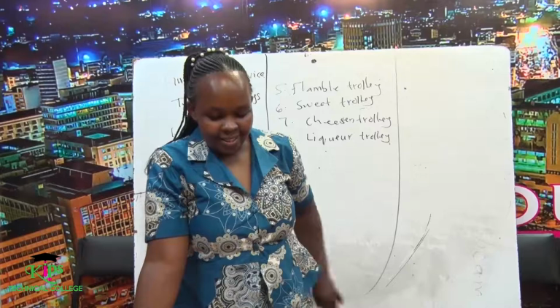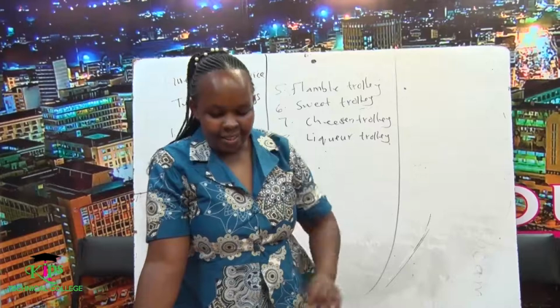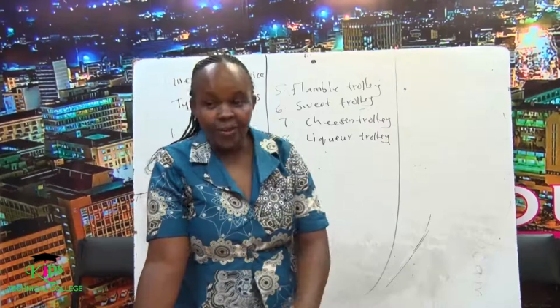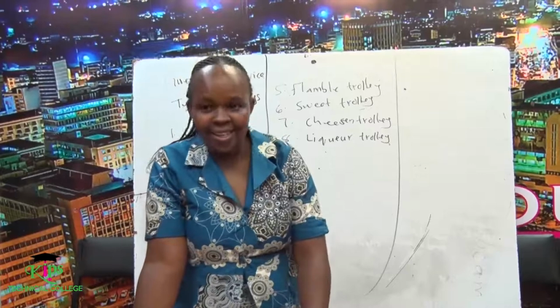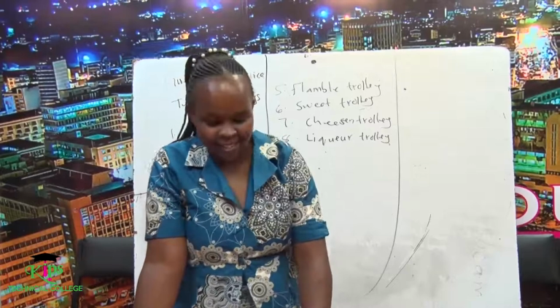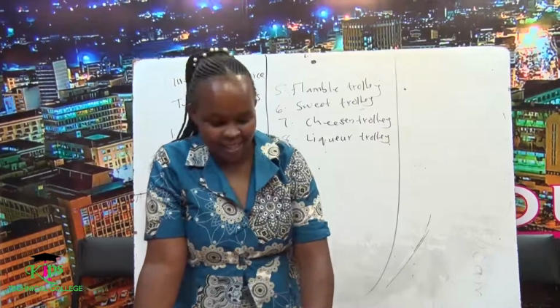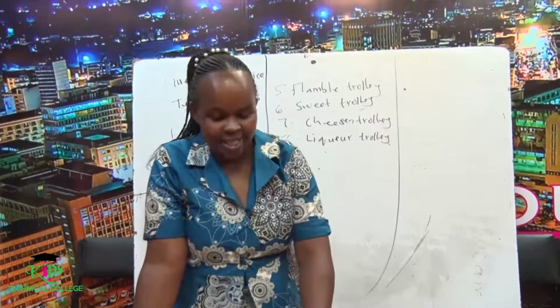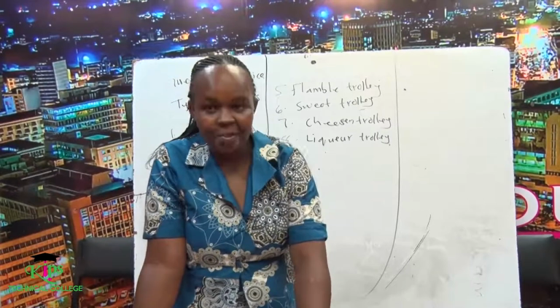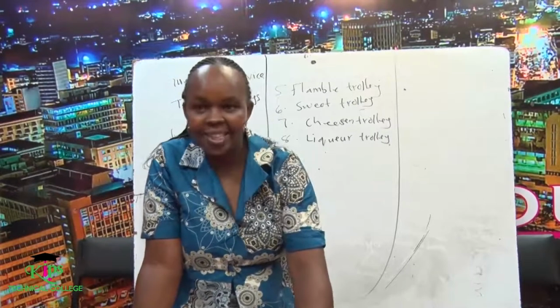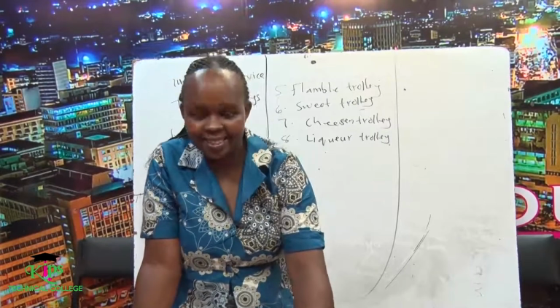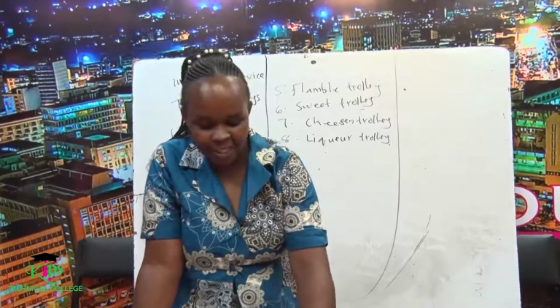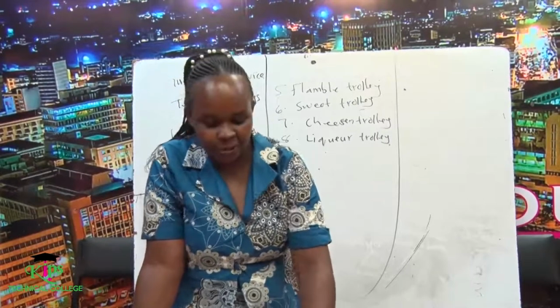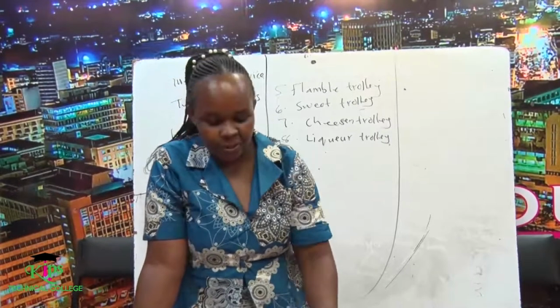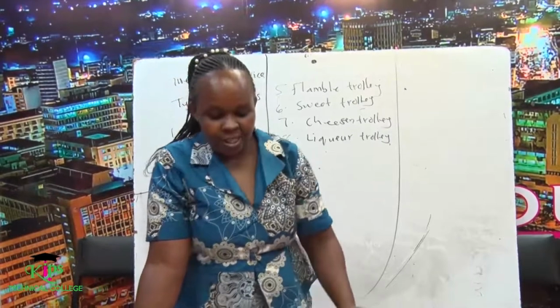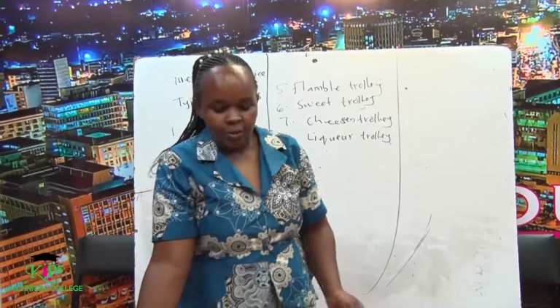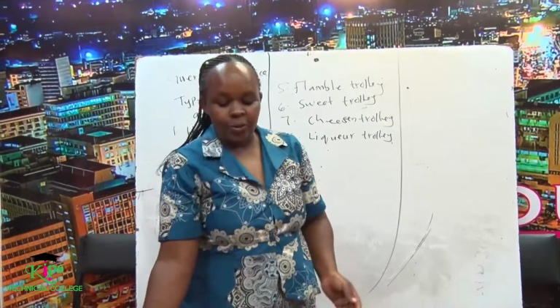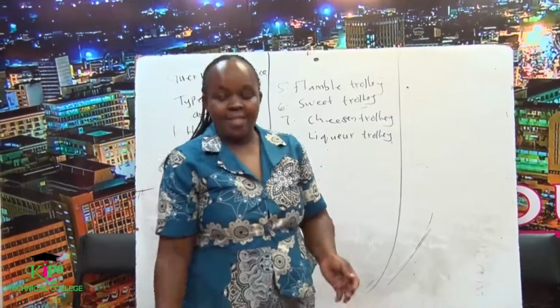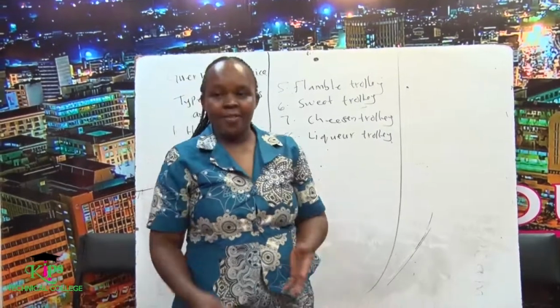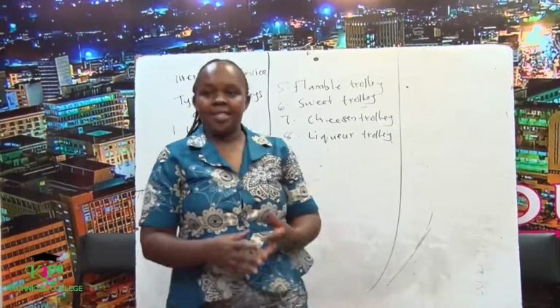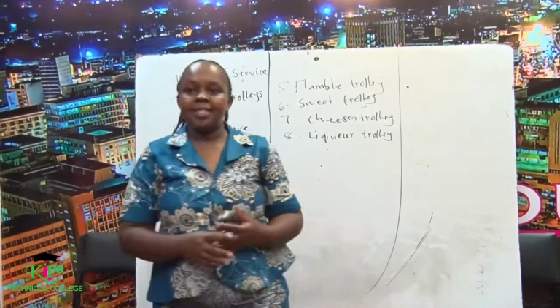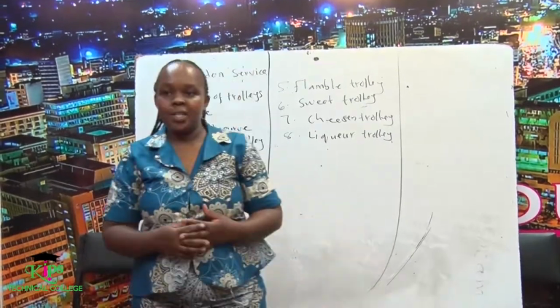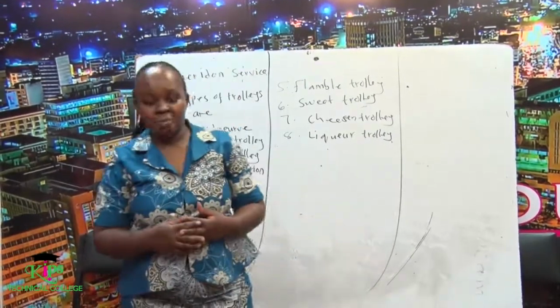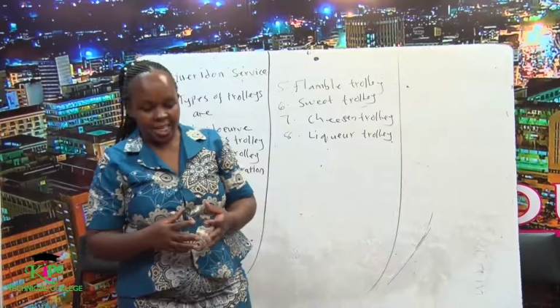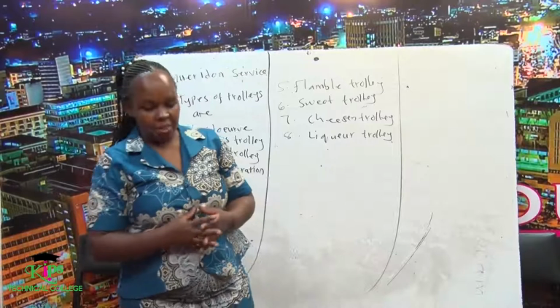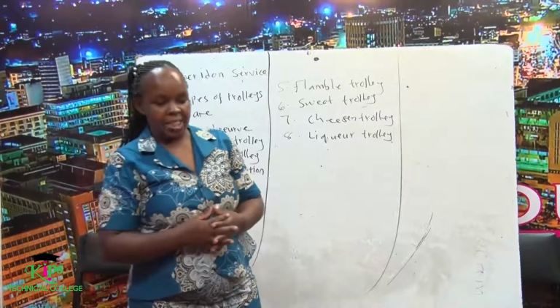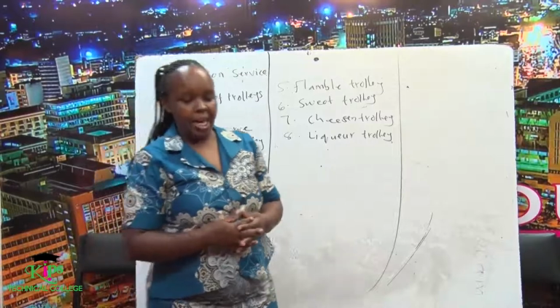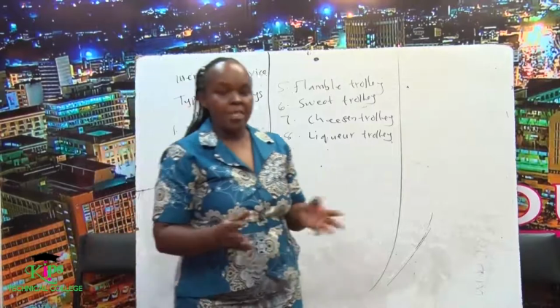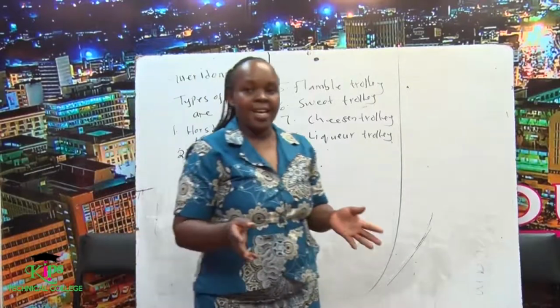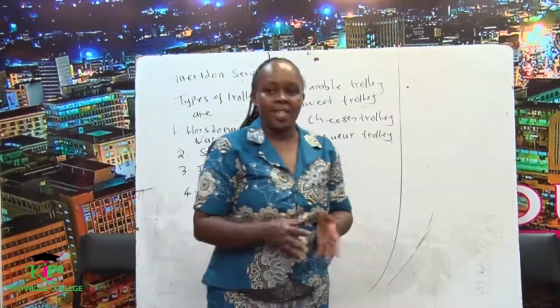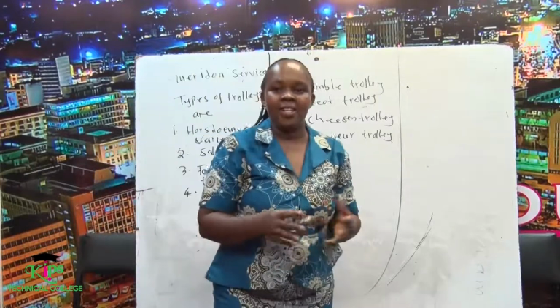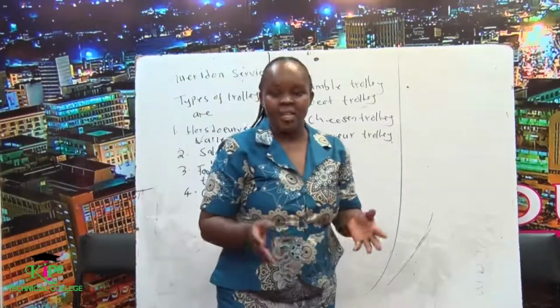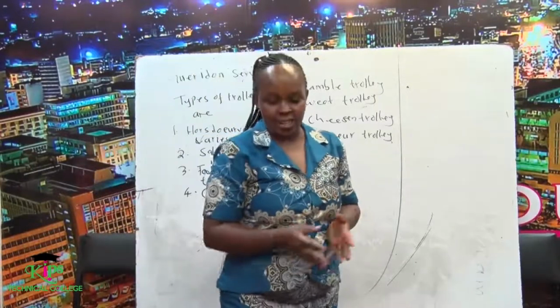Hello learners, I'm Madam Nora, taking you through Food Service and Sales Management. Now we start with our introduction.